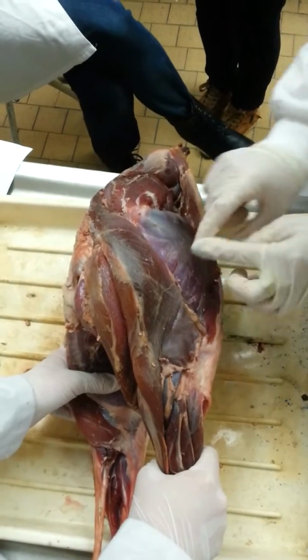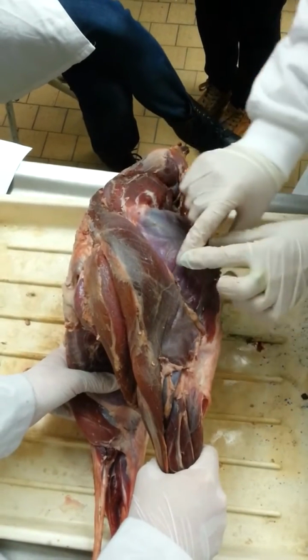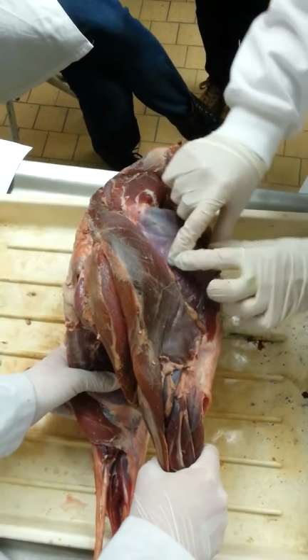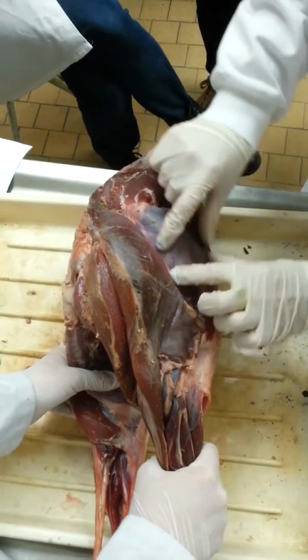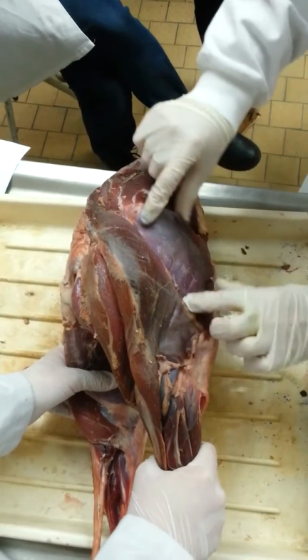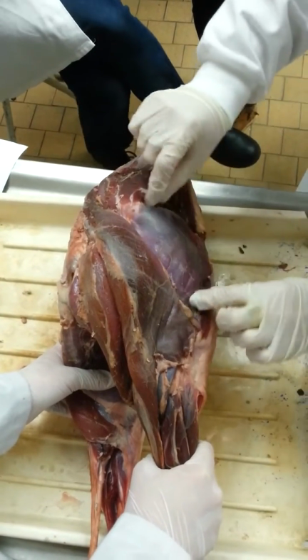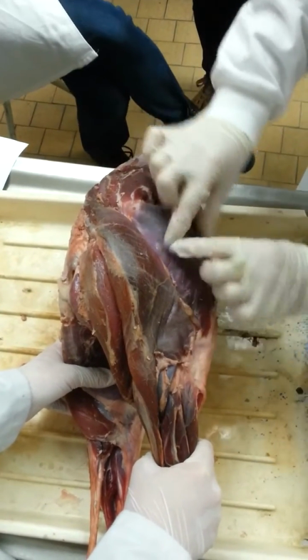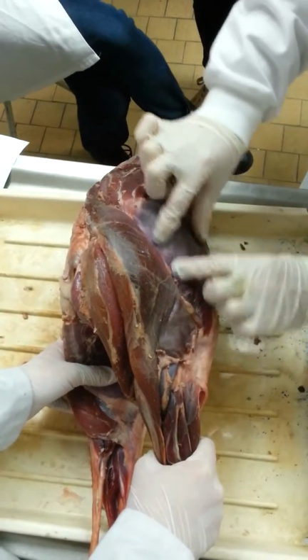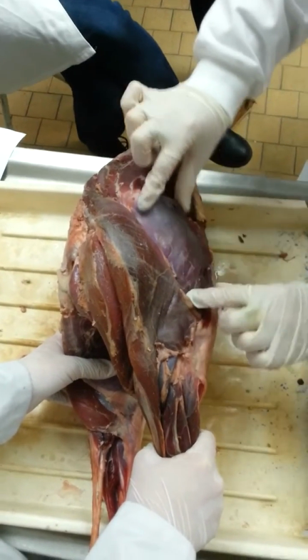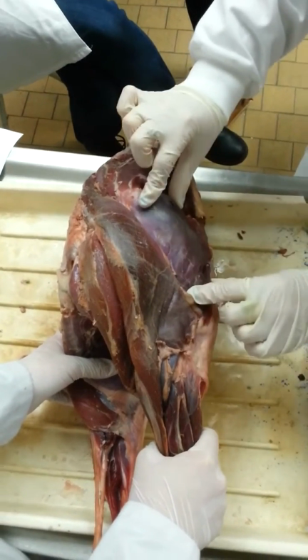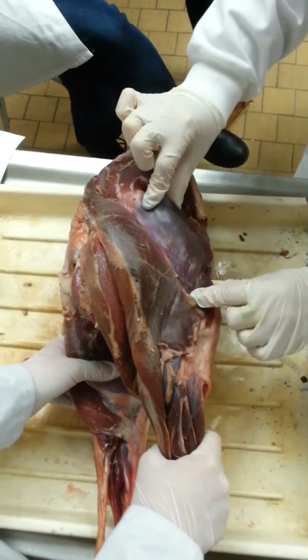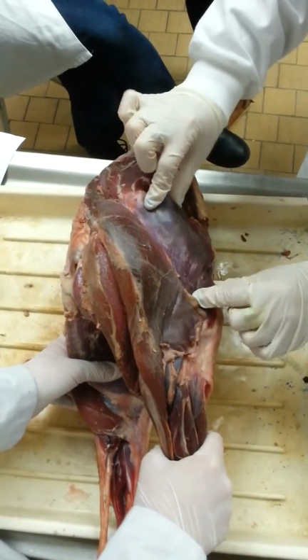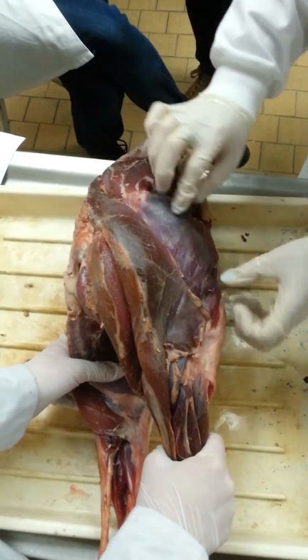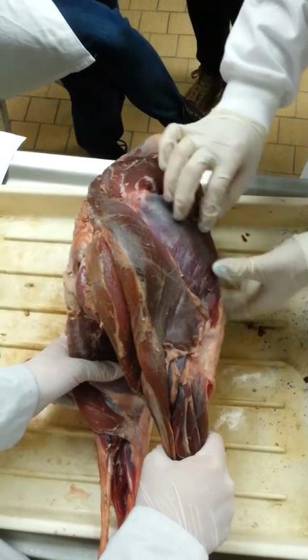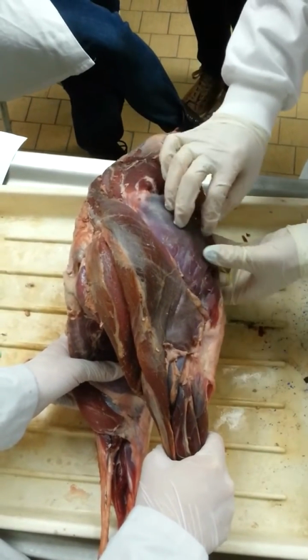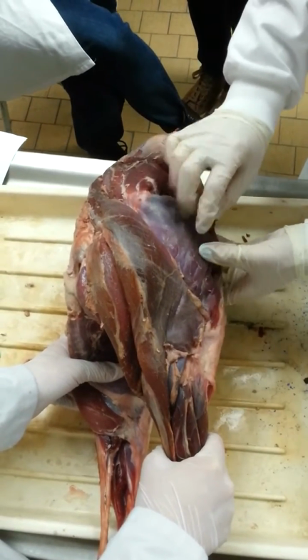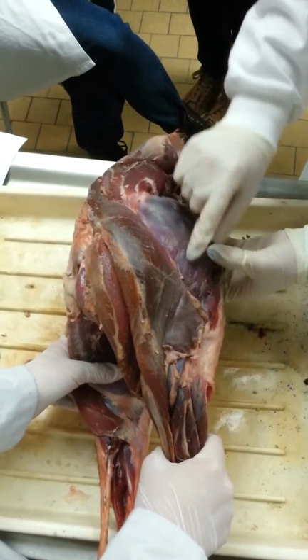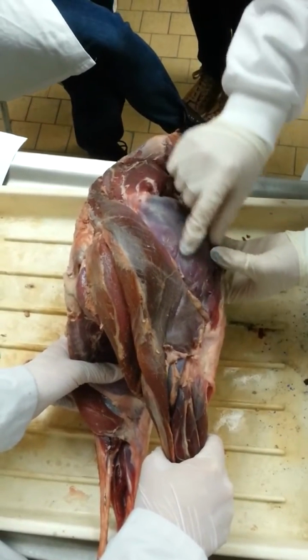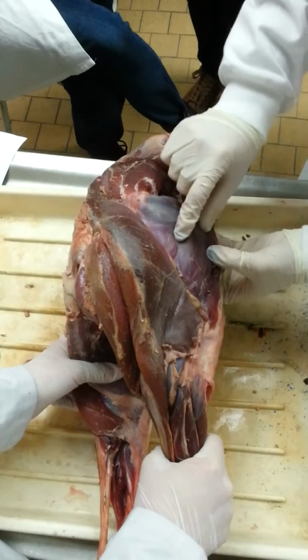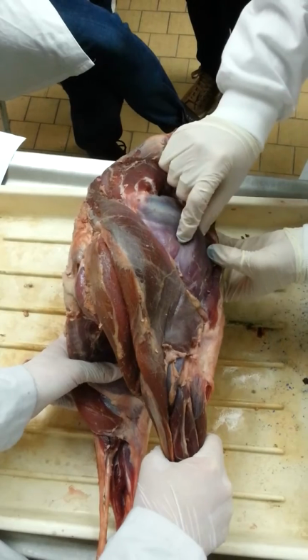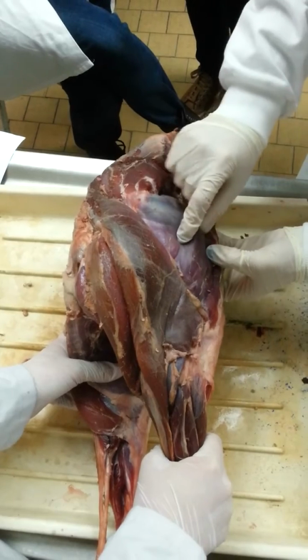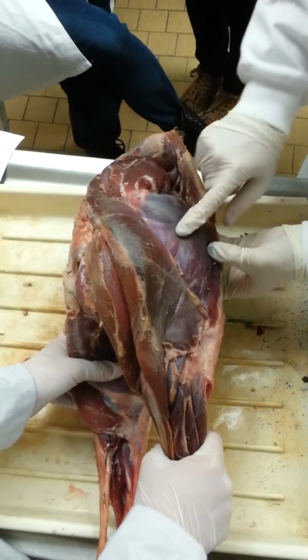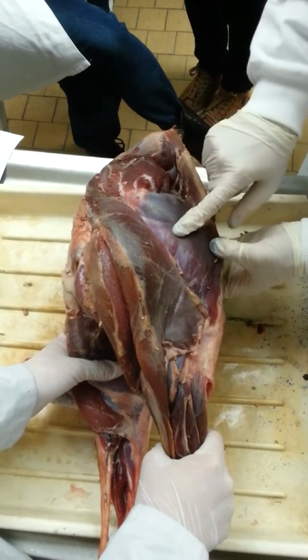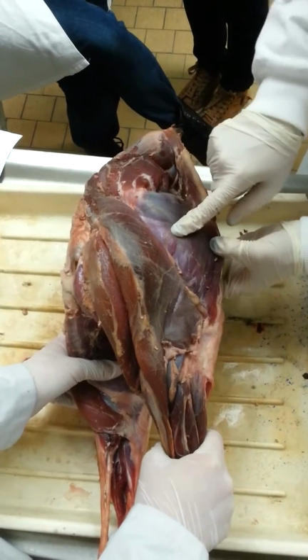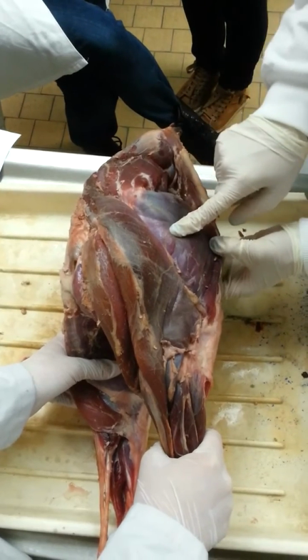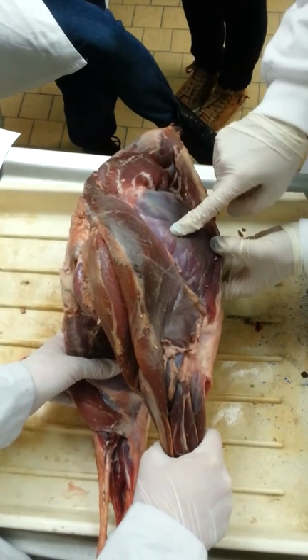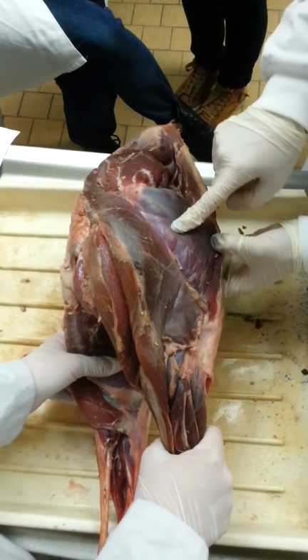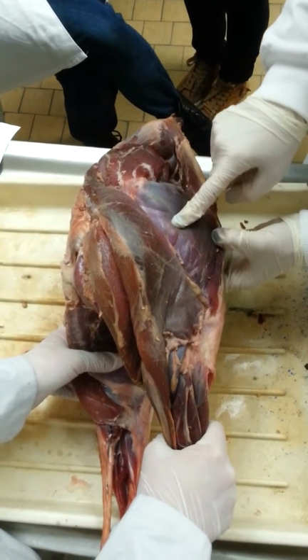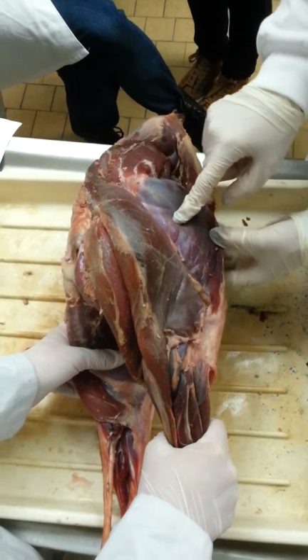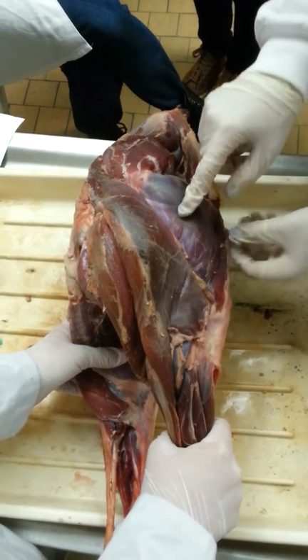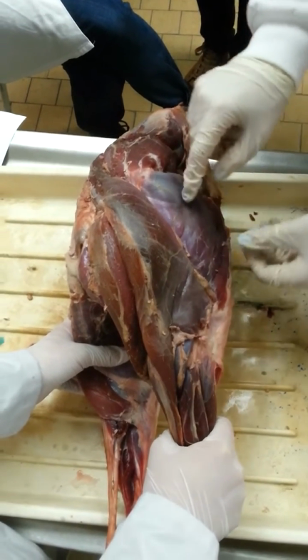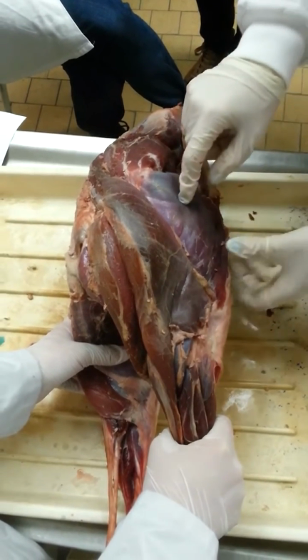This here is the quadriceps, which is what we went through. And this is the vastus lateralis.